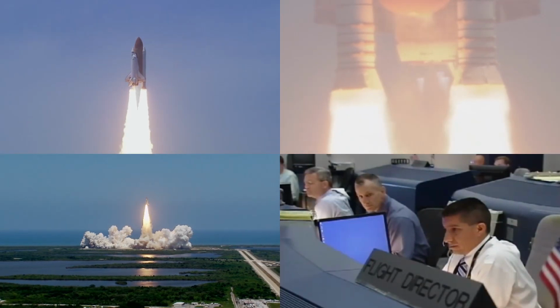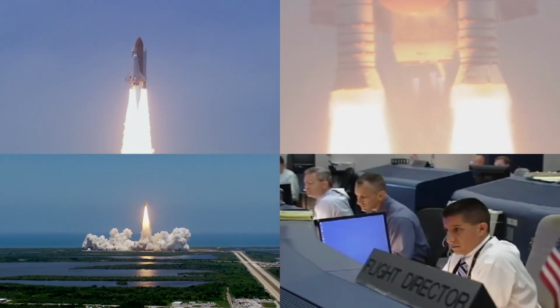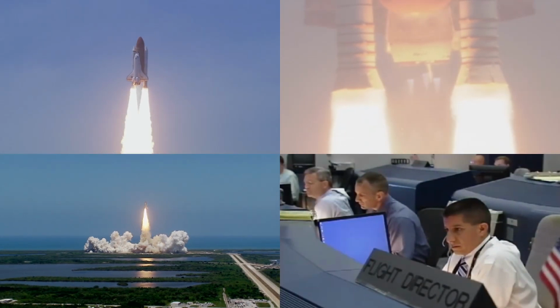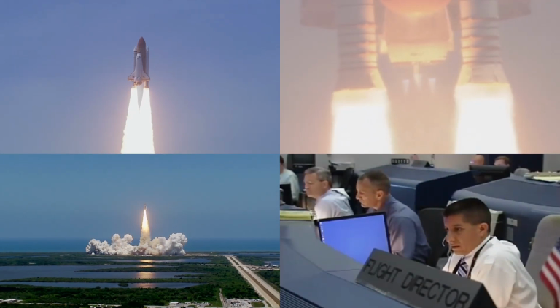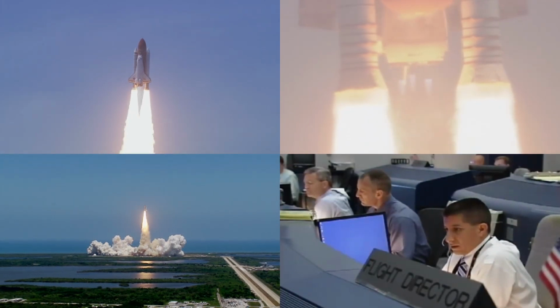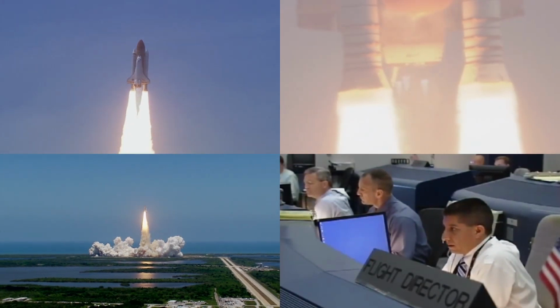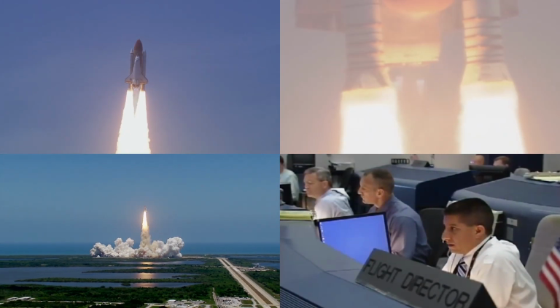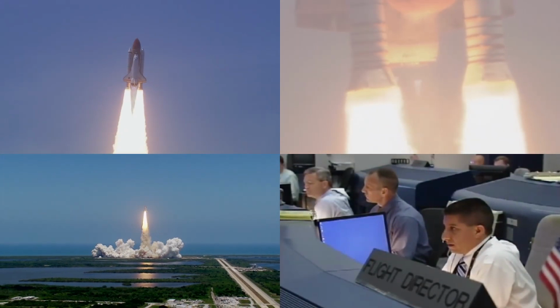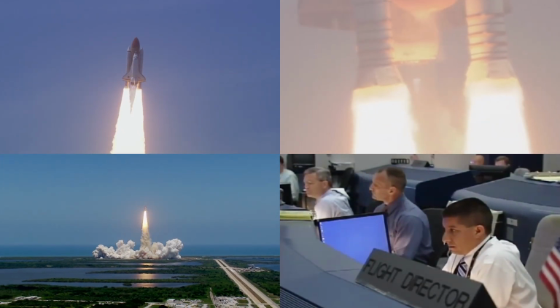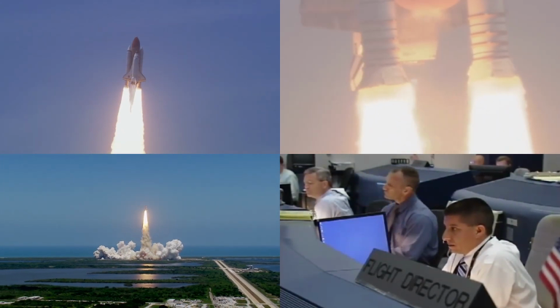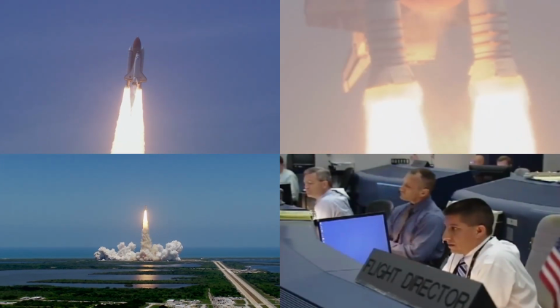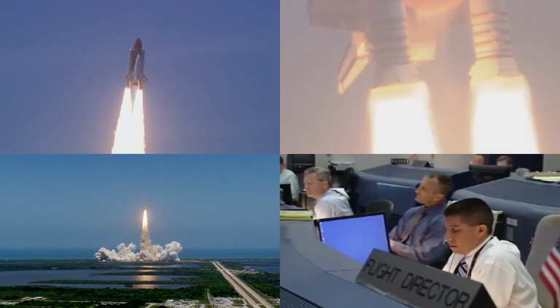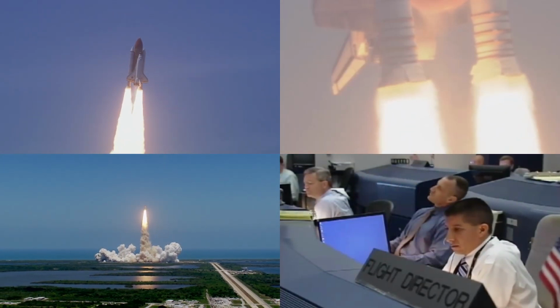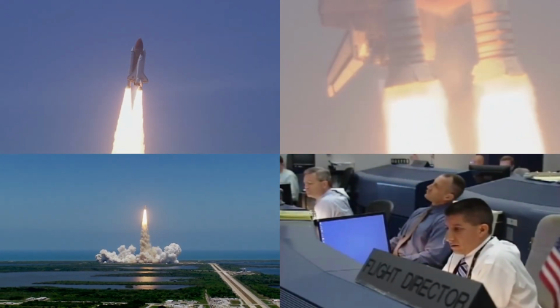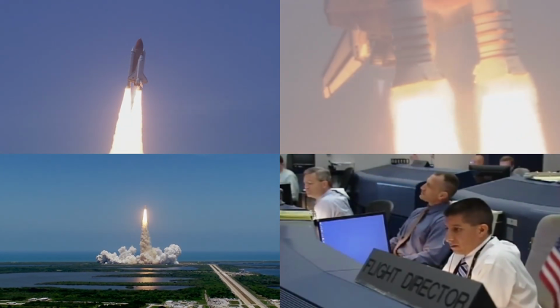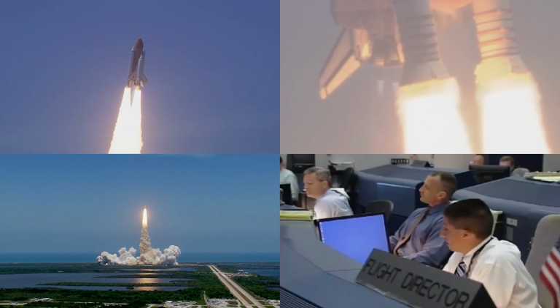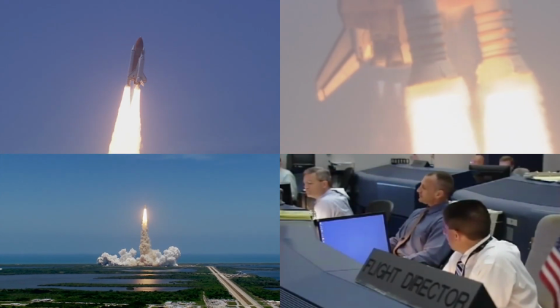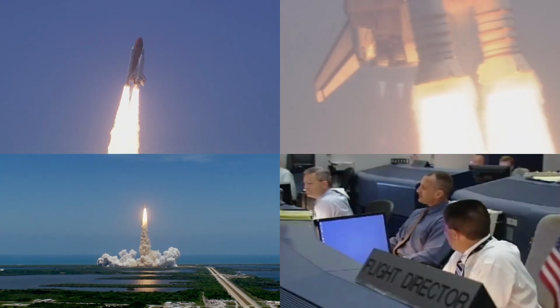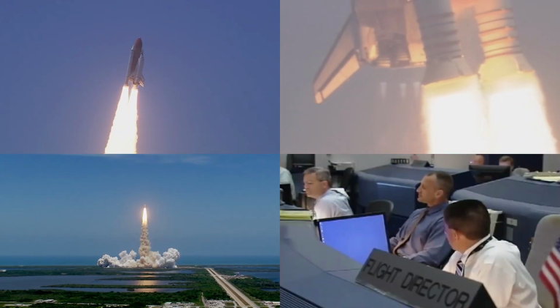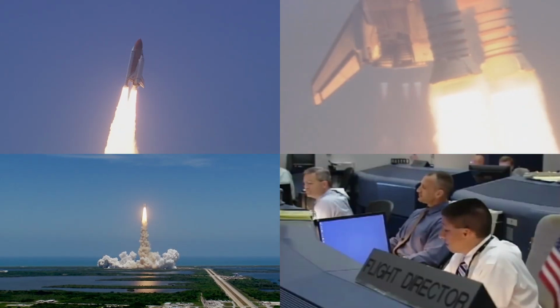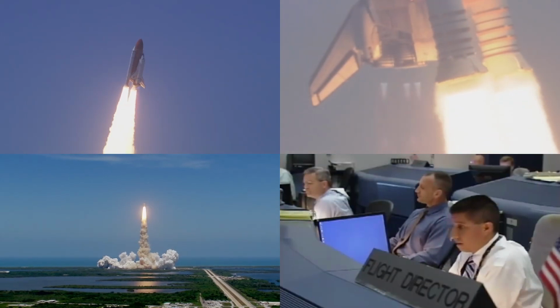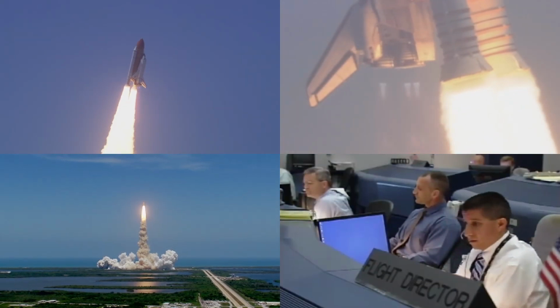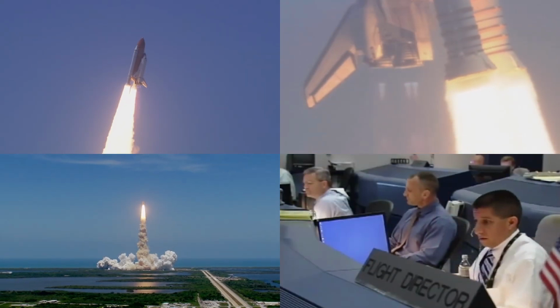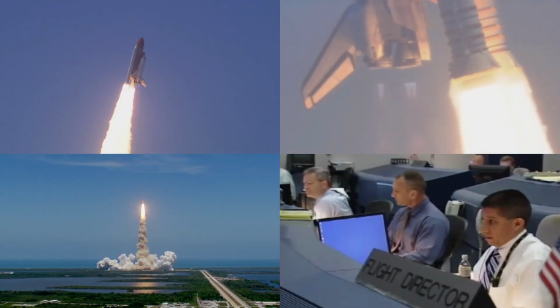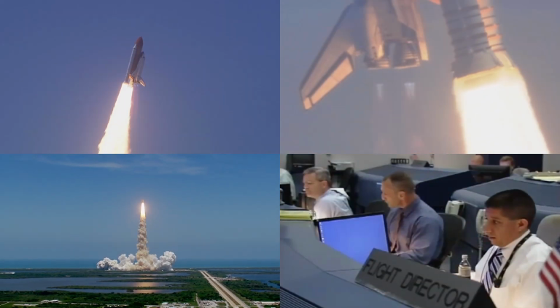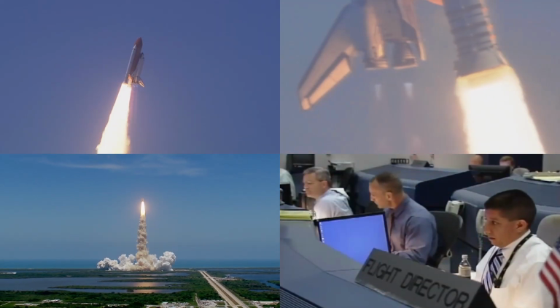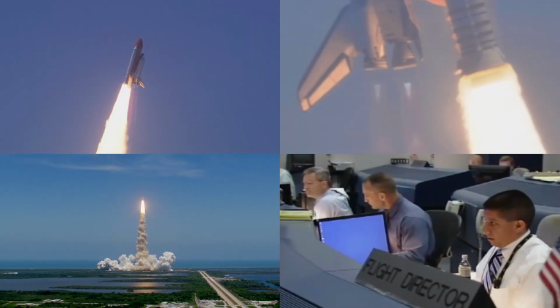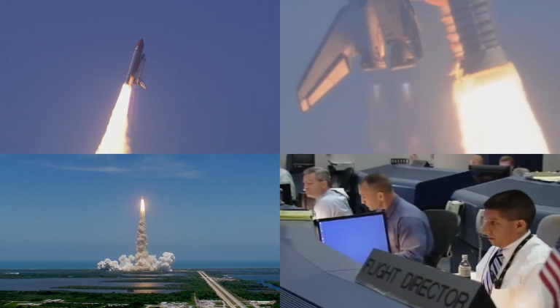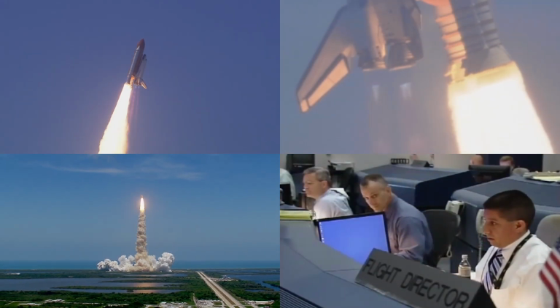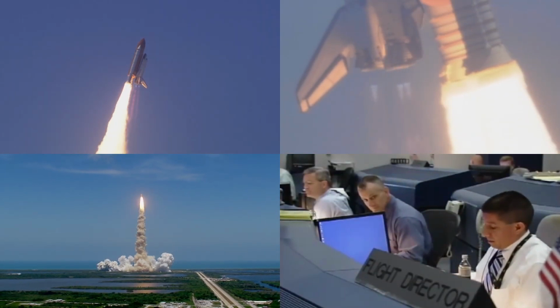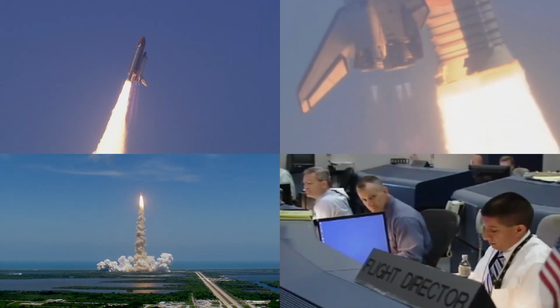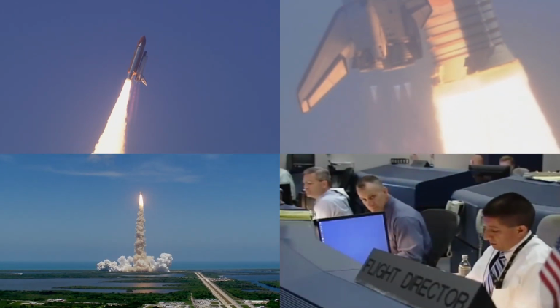Houston, Atlantis is in a roll. Roger, roll. Houston is now controlling.